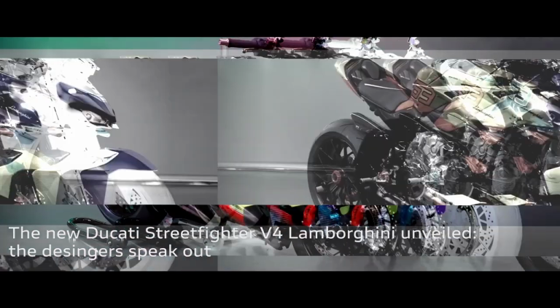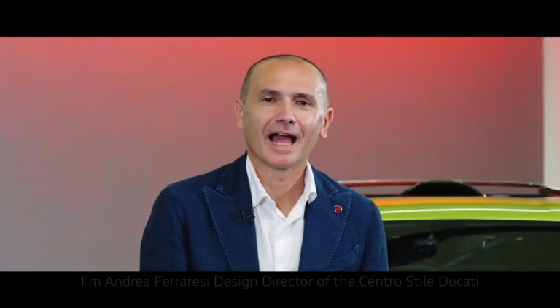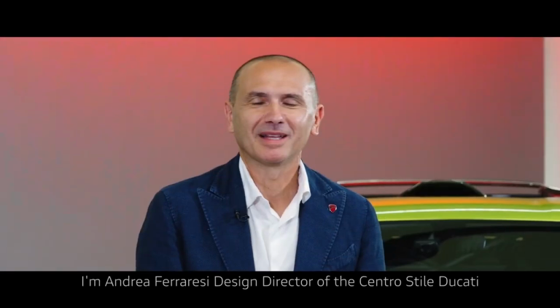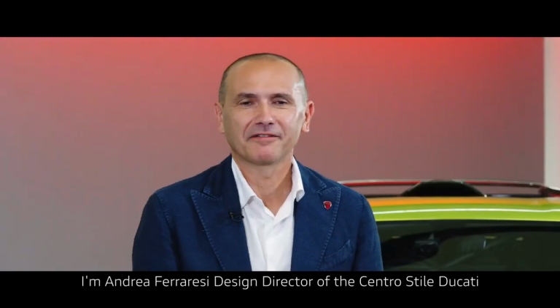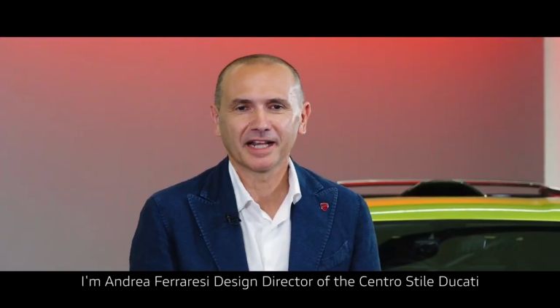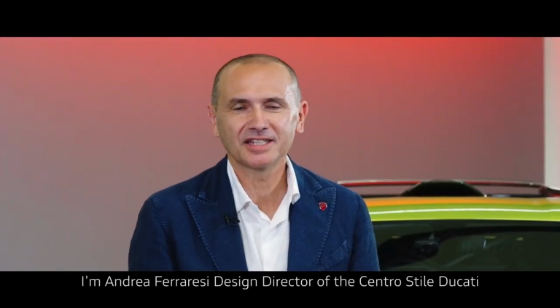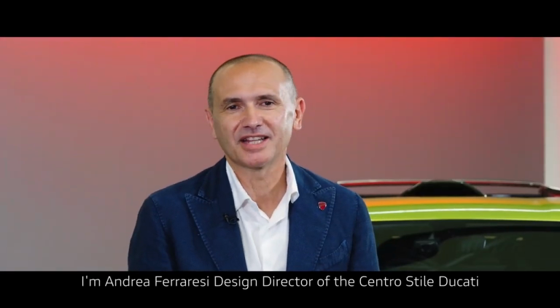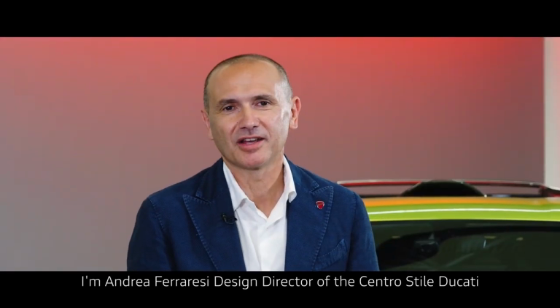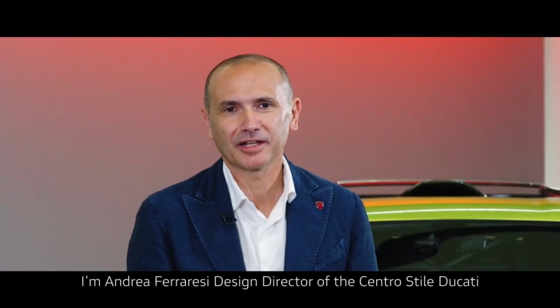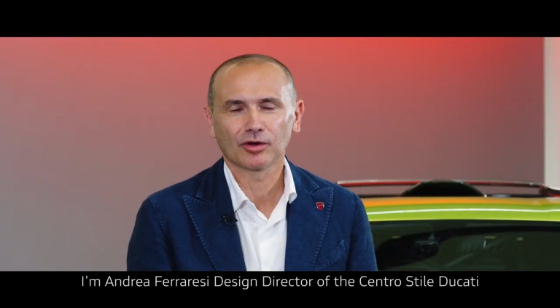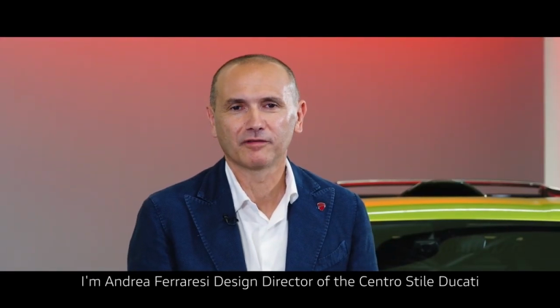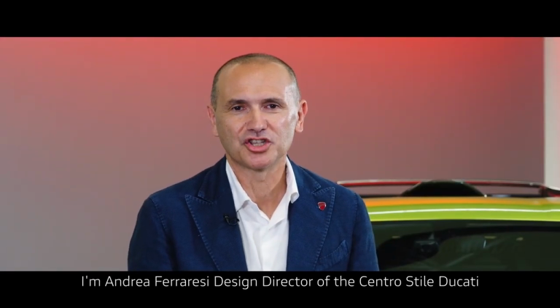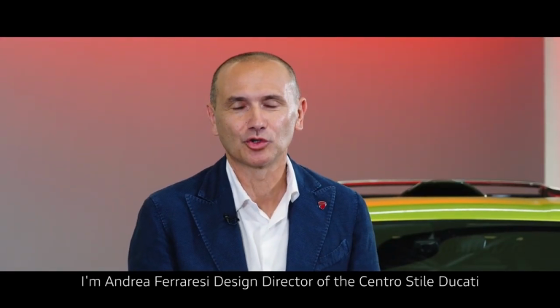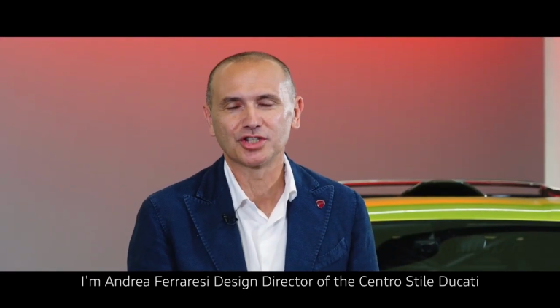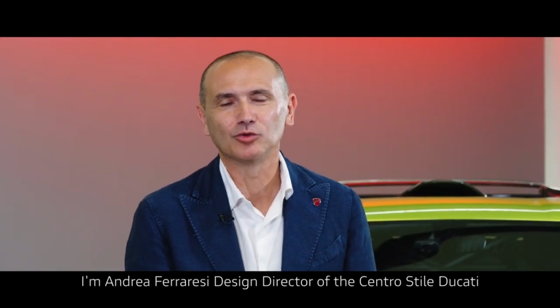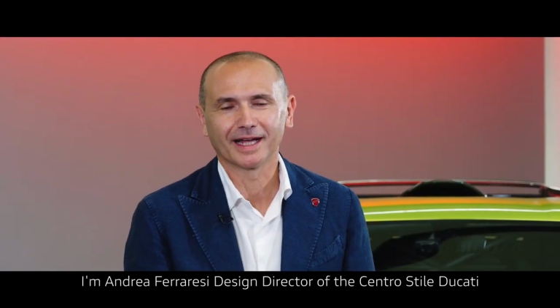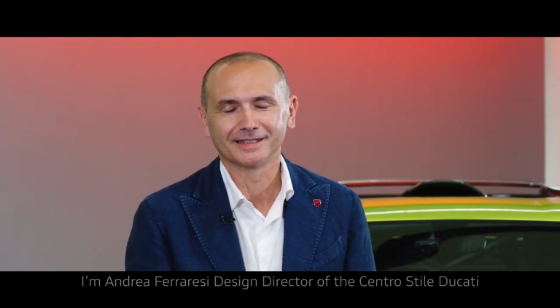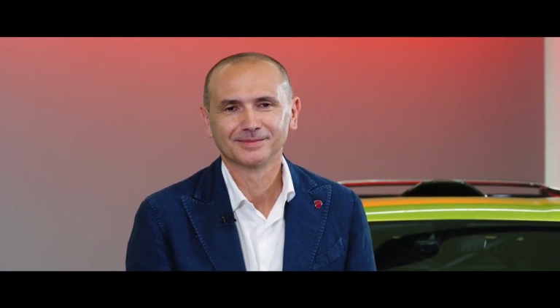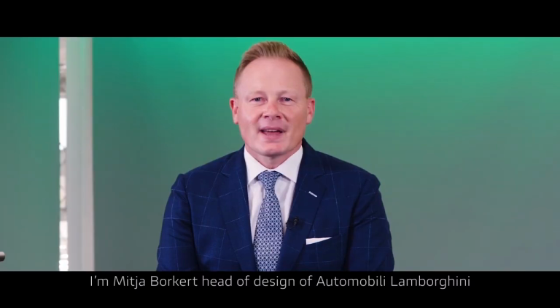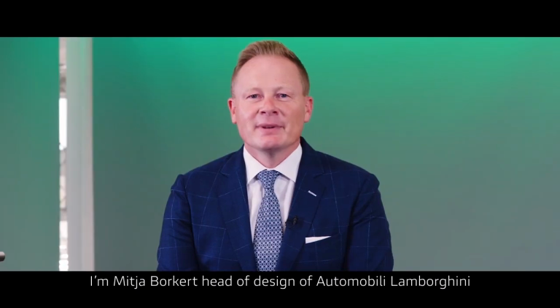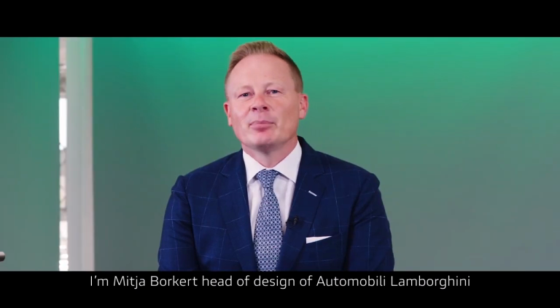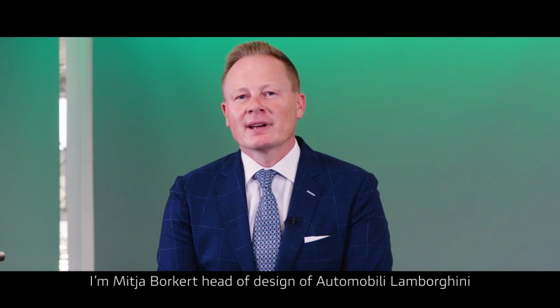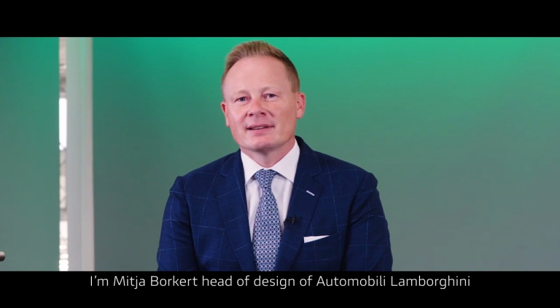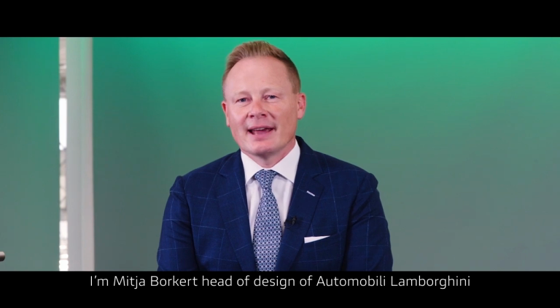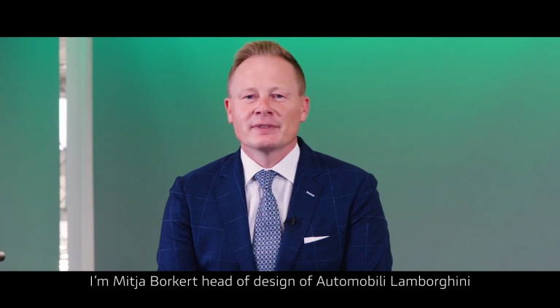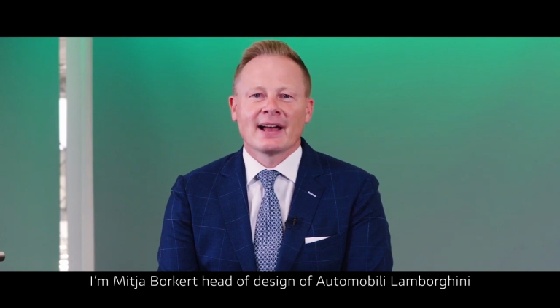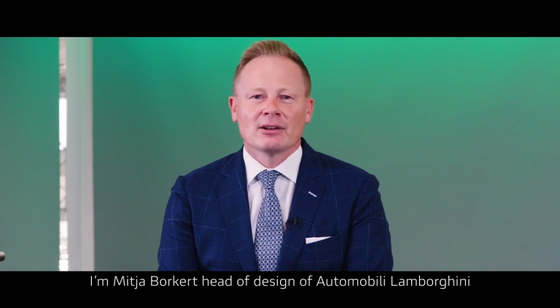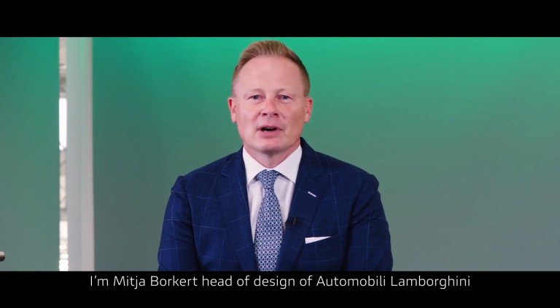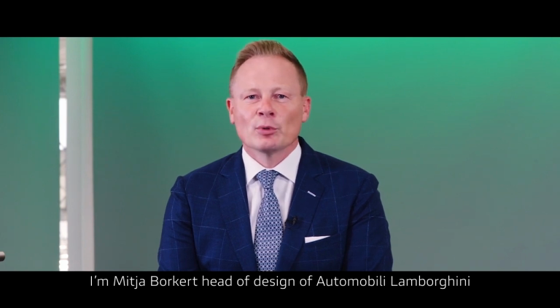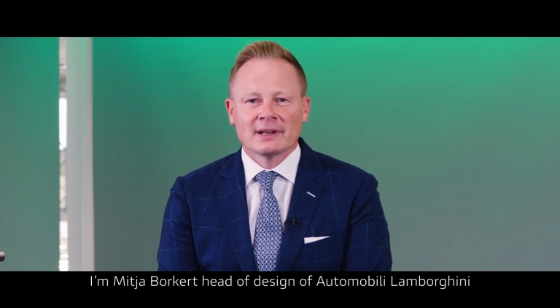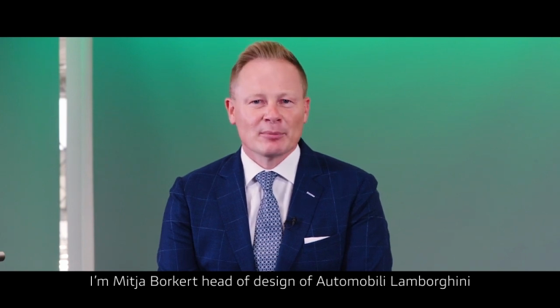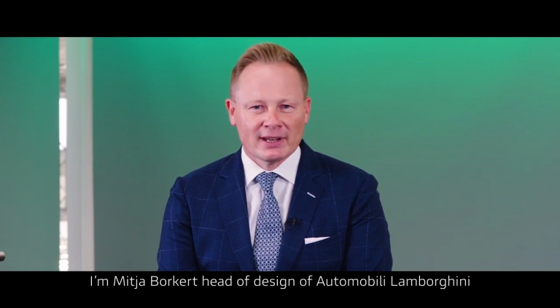I'm Andrea Fraresi, Design Director of the Centro Stile Ducati. I'm Mithja Volkert, Head of Design of Automobili Lamborghini.